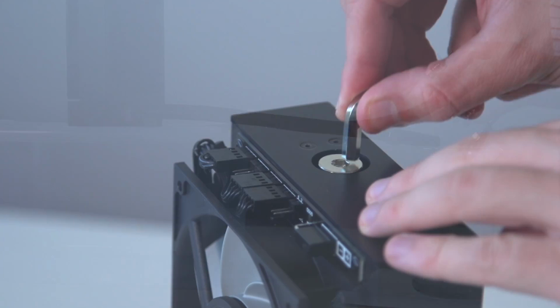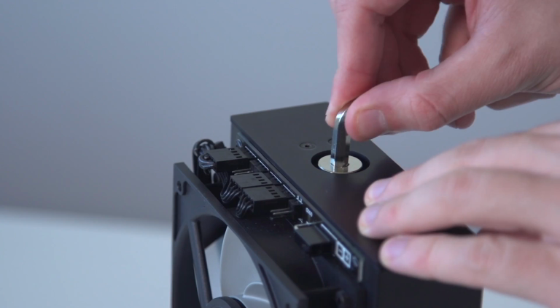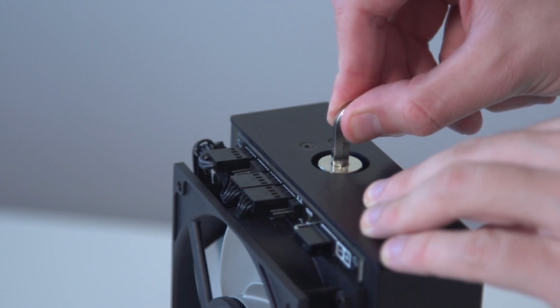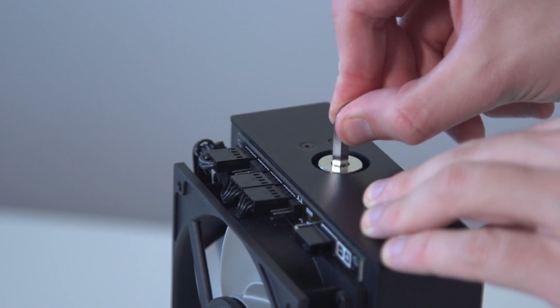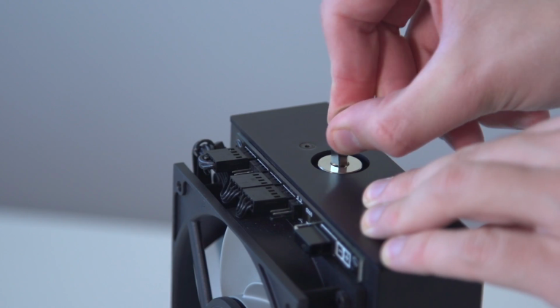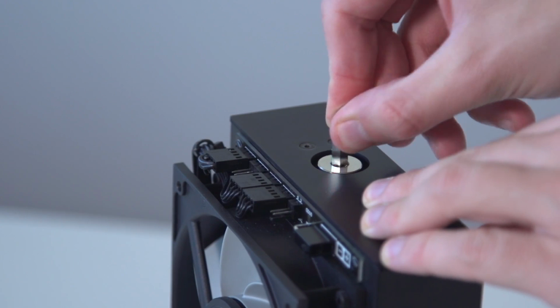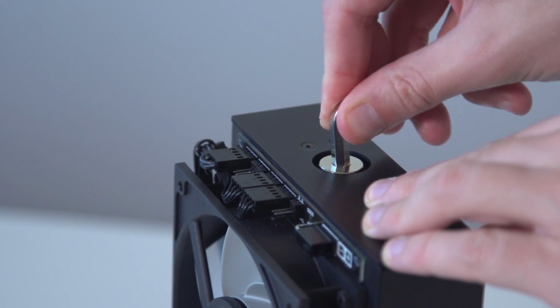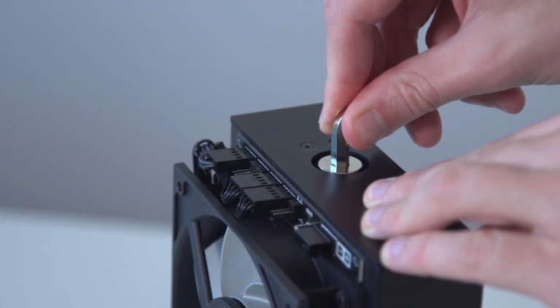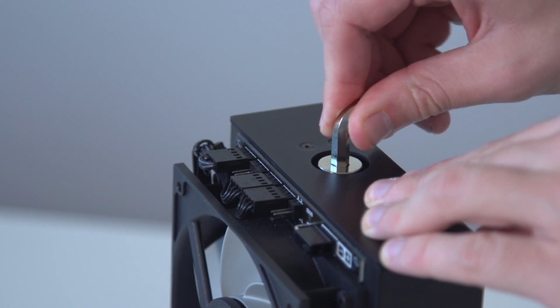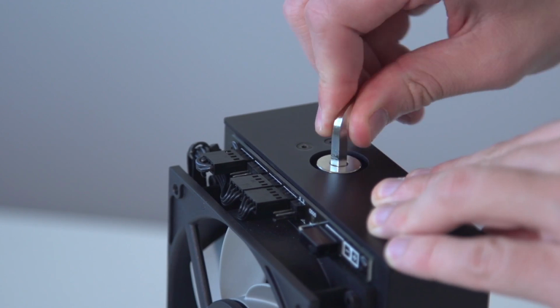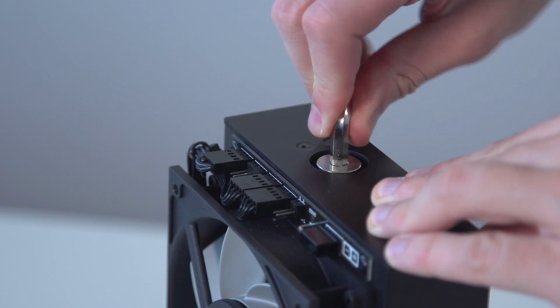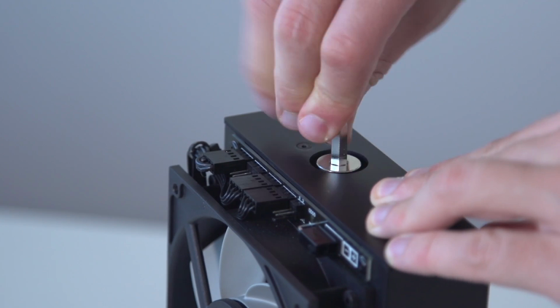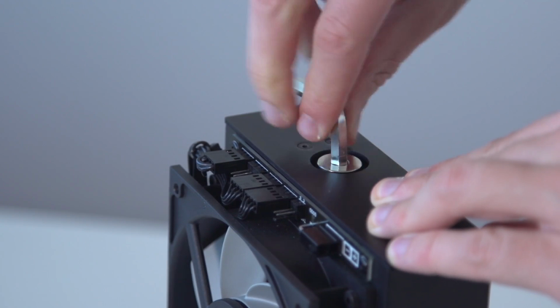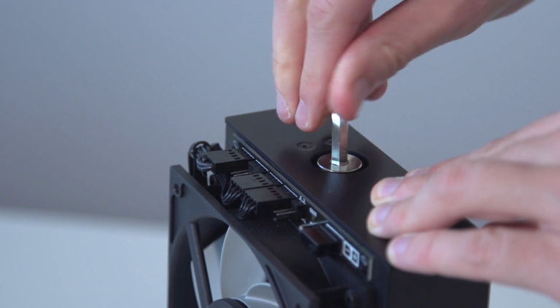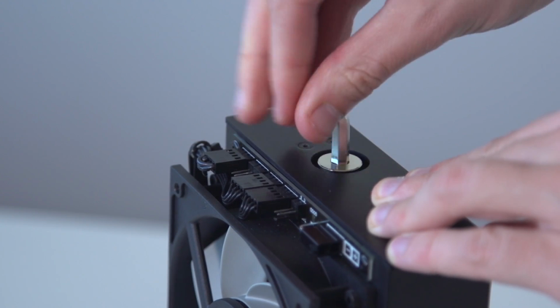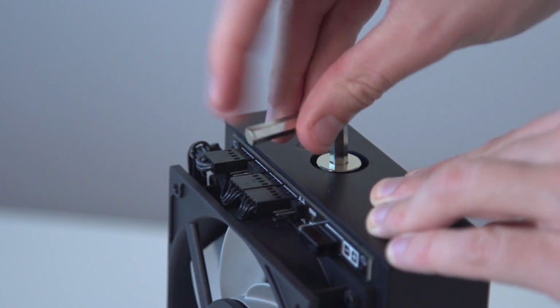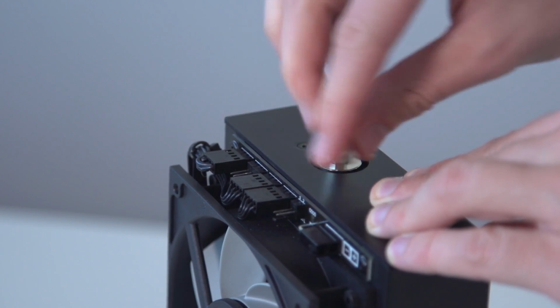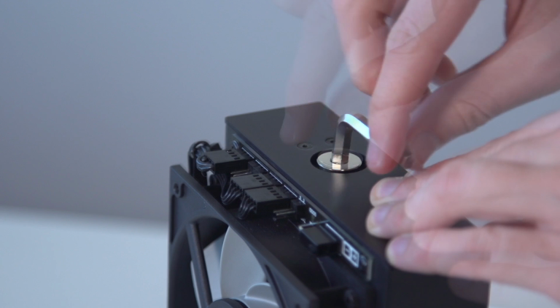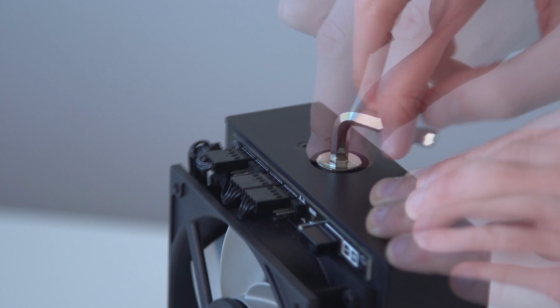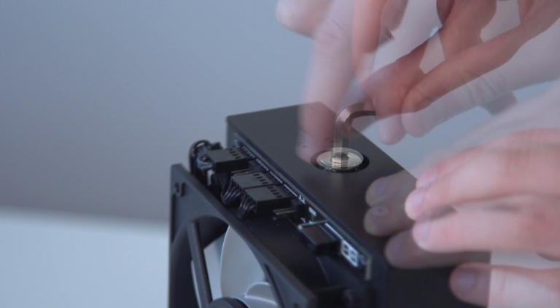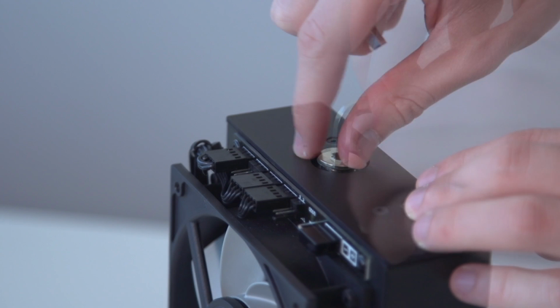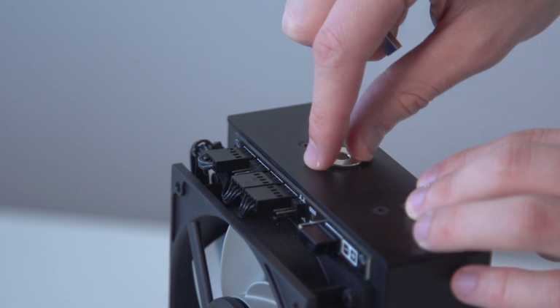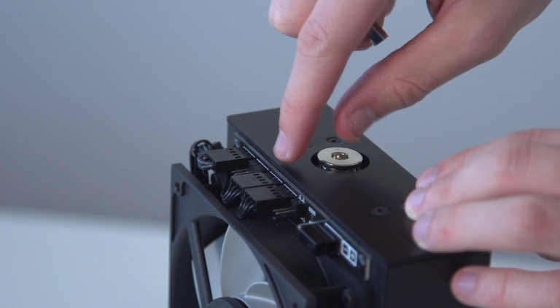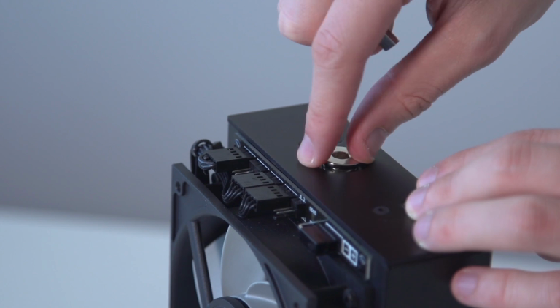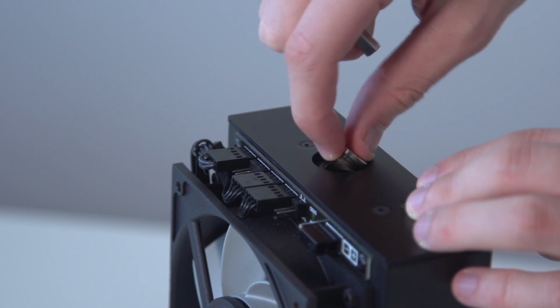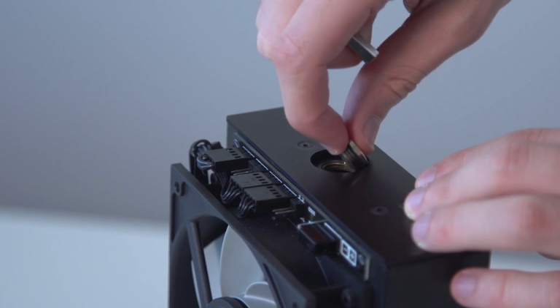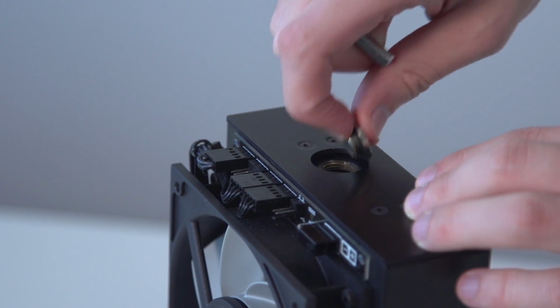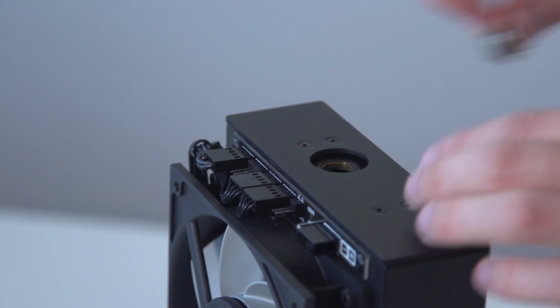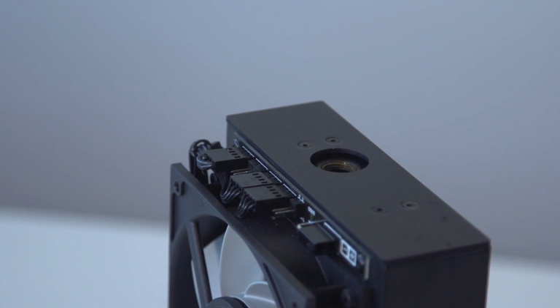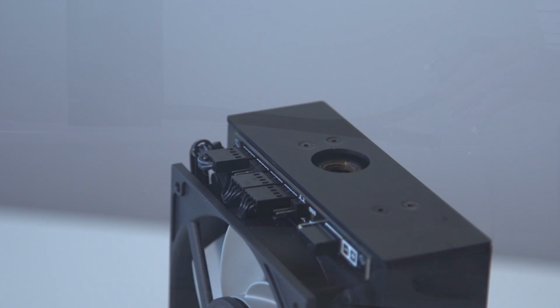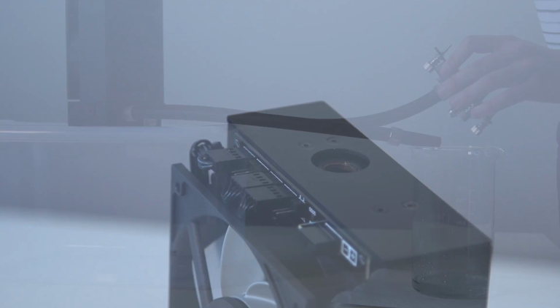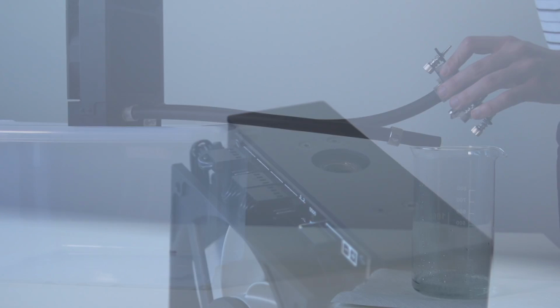Additionally, you can unscrew the port on the back of the unit to let the air in, and the coolant will drain faster.